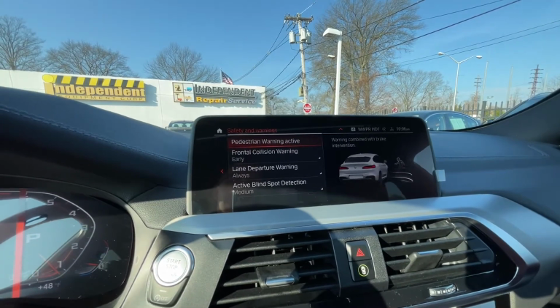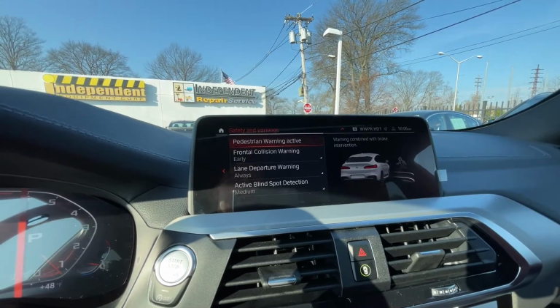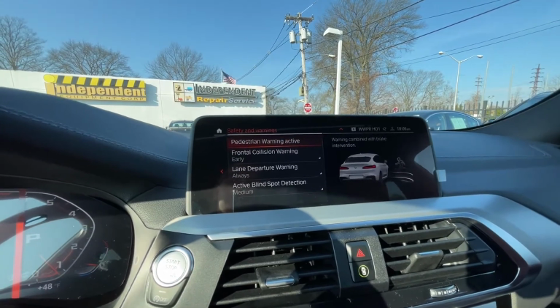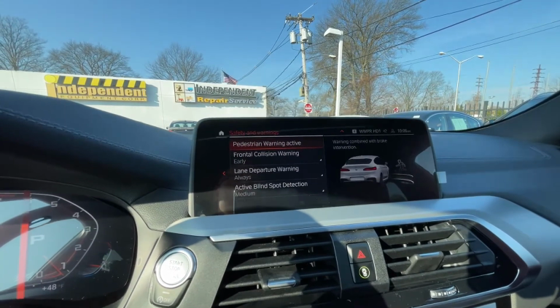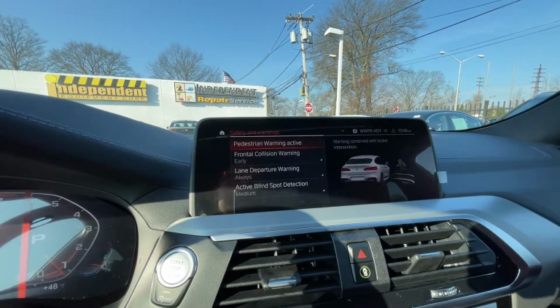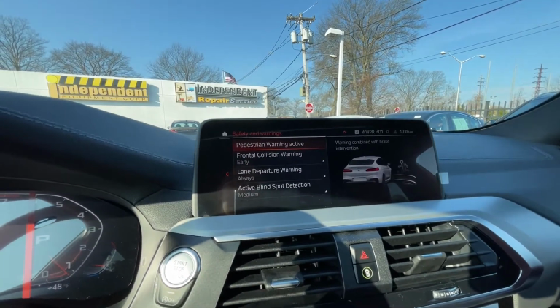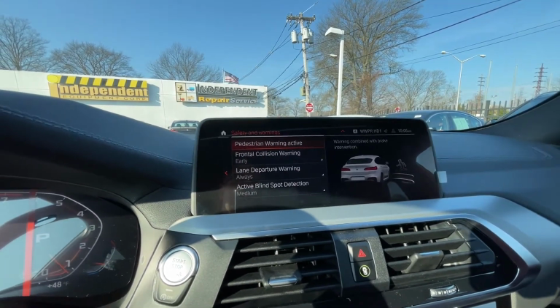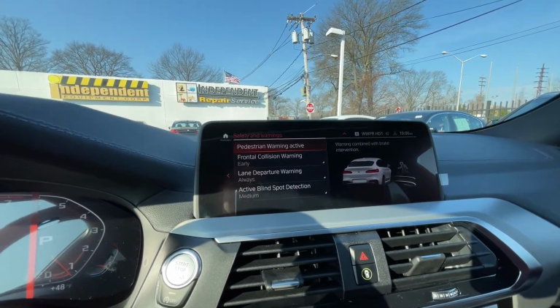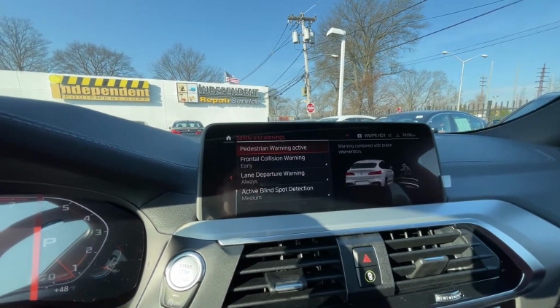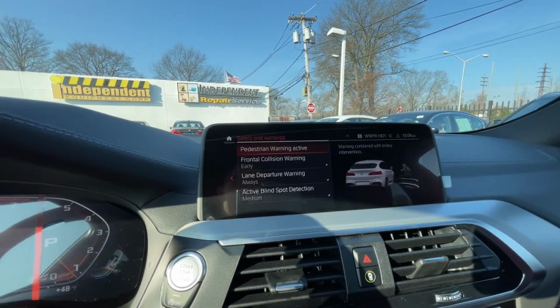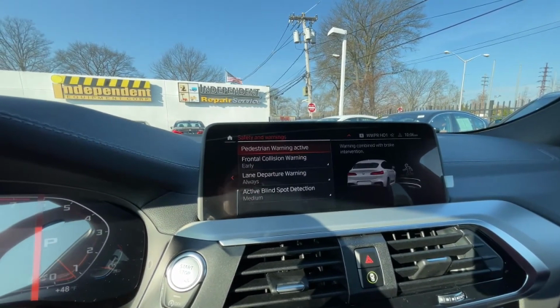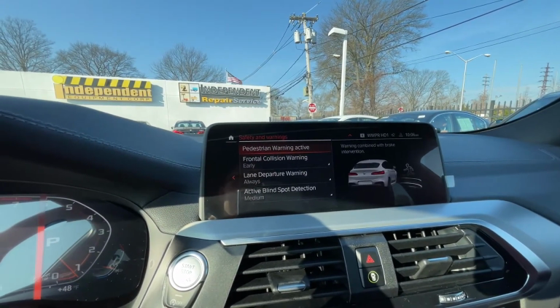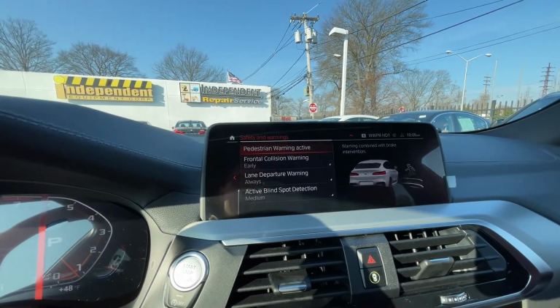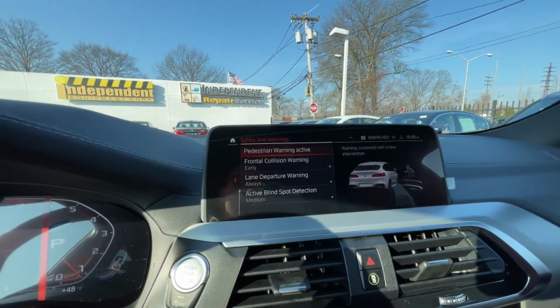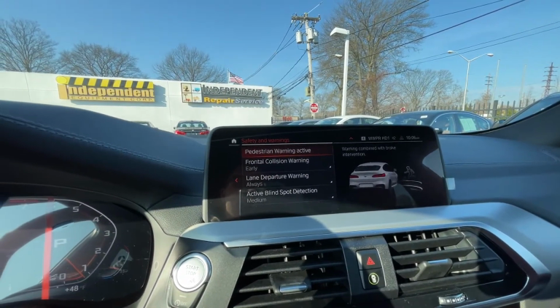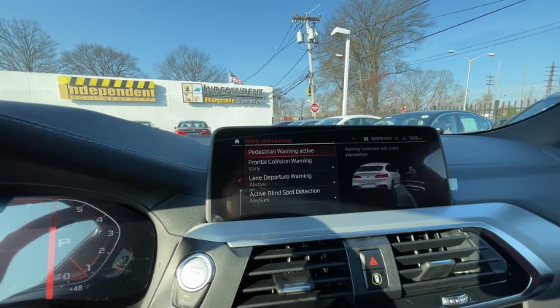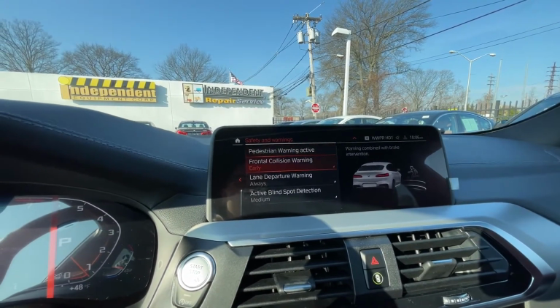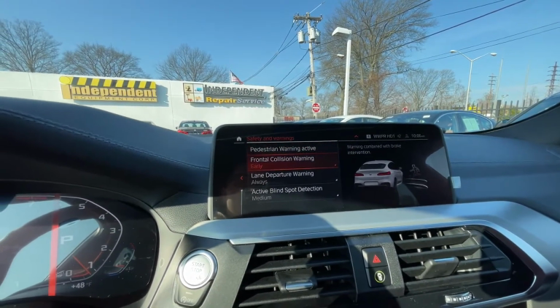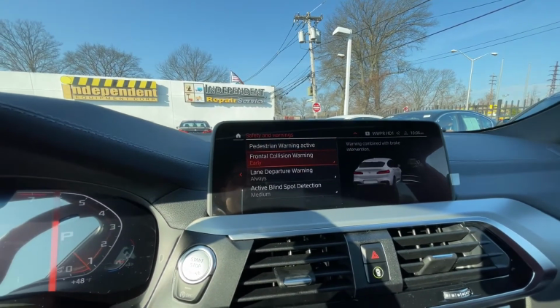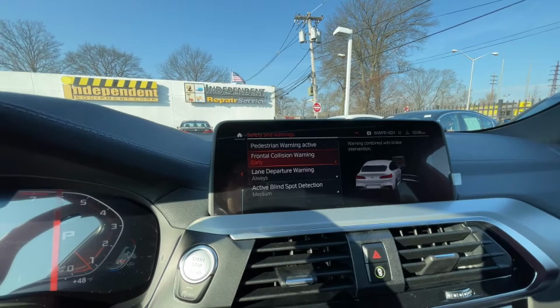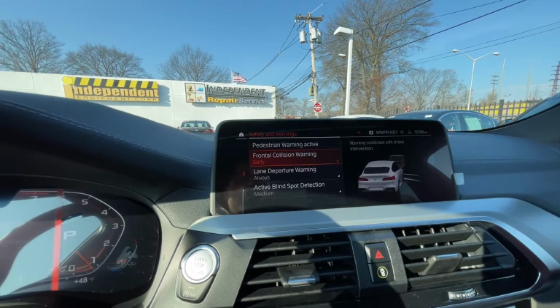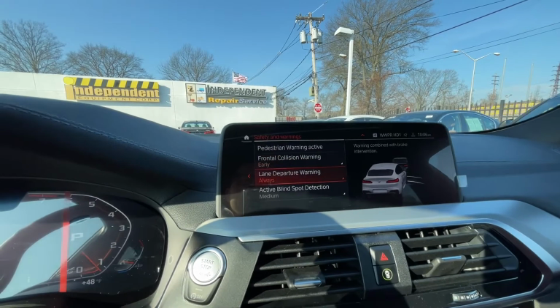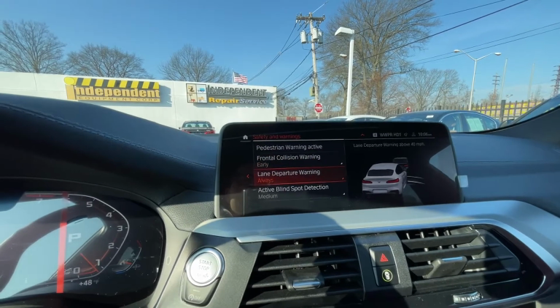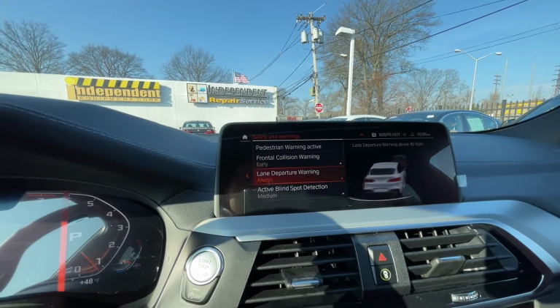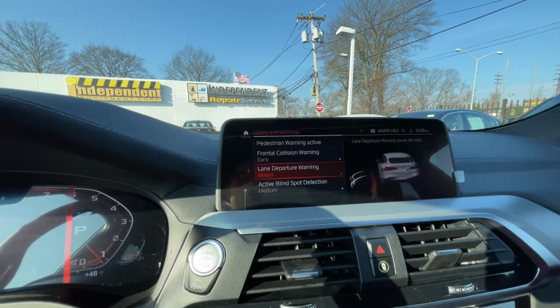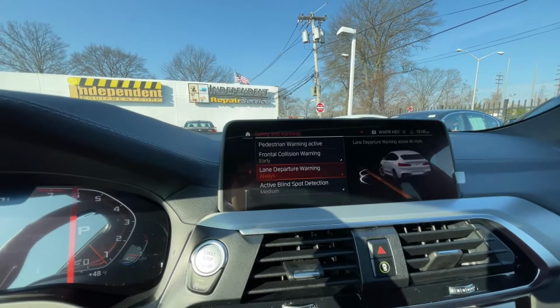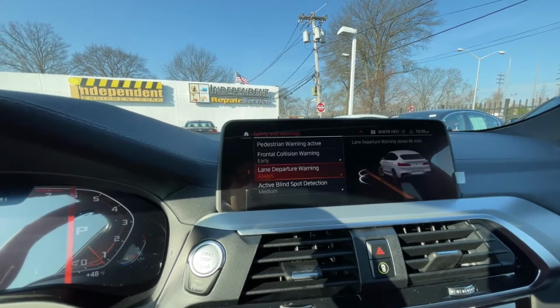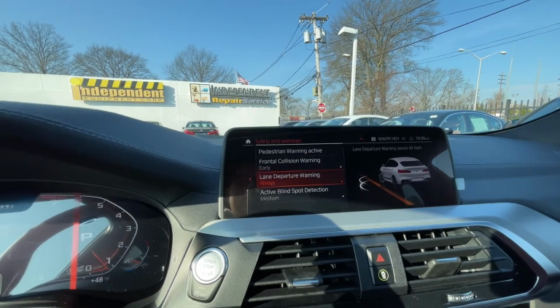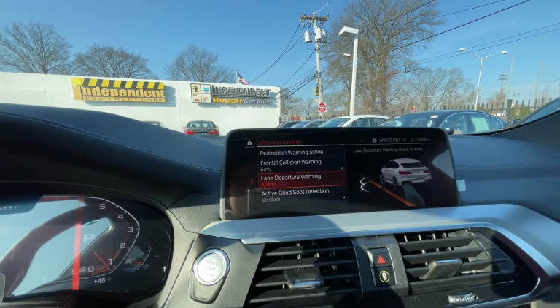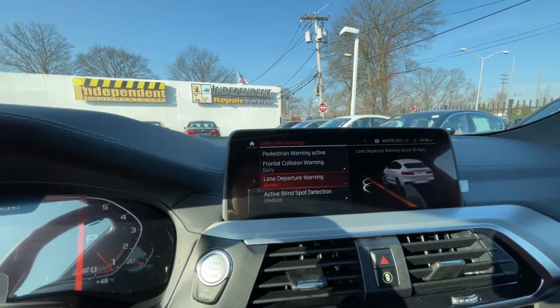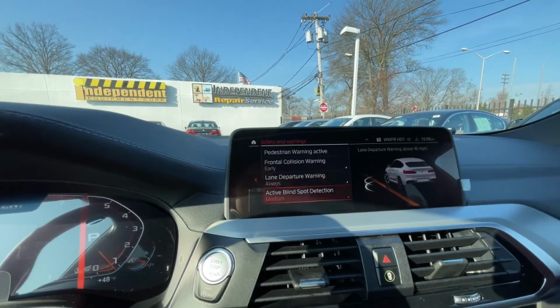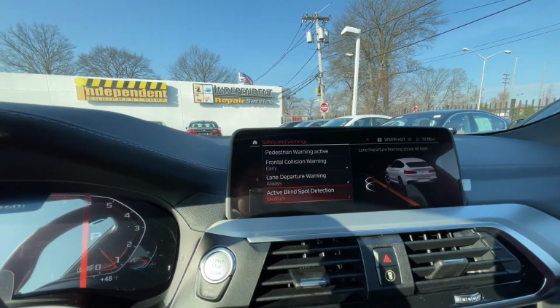Here you can adjust your settings such as pedestrian warning active, frontal collision warning, lane departure warning, as well as active blind spot detection.